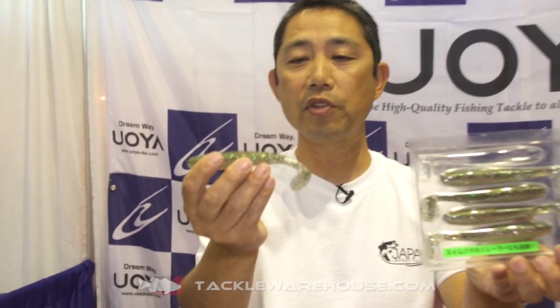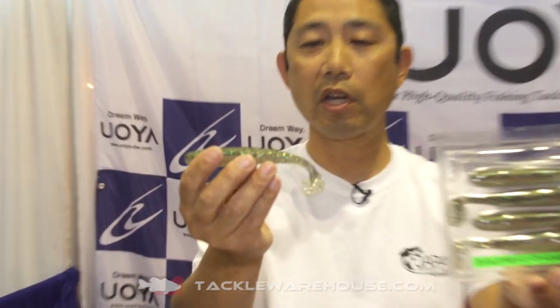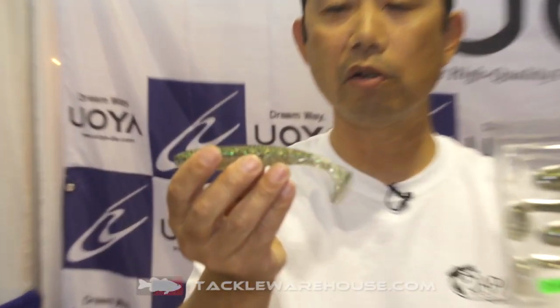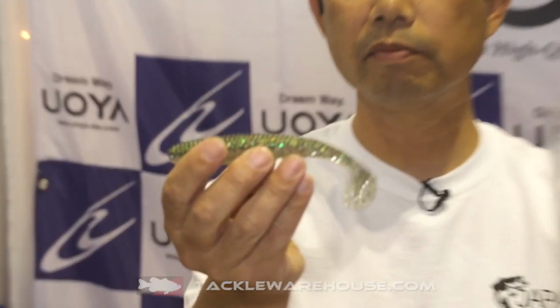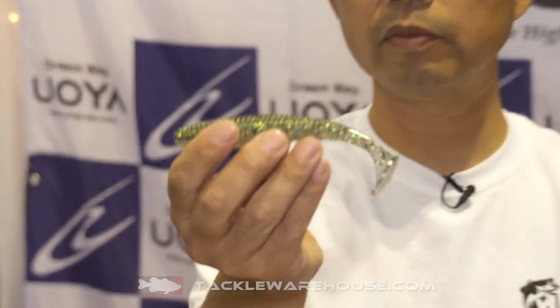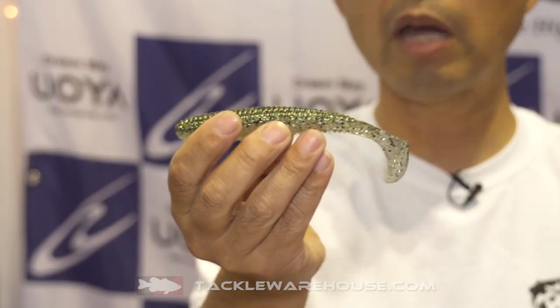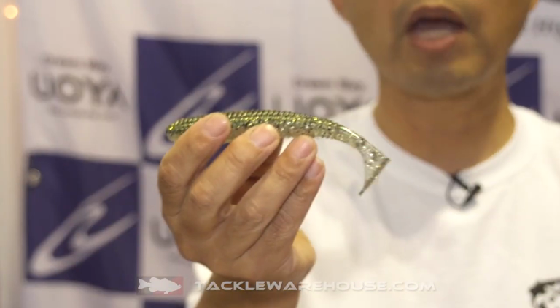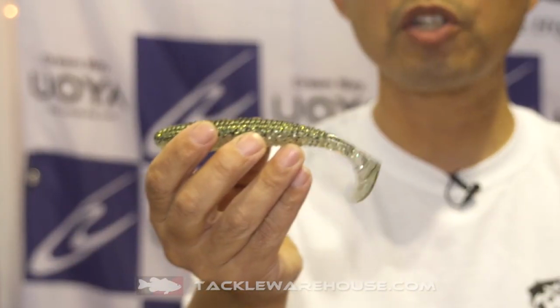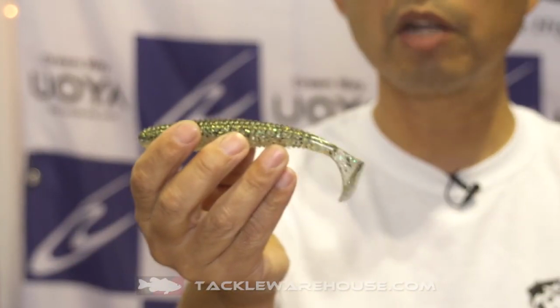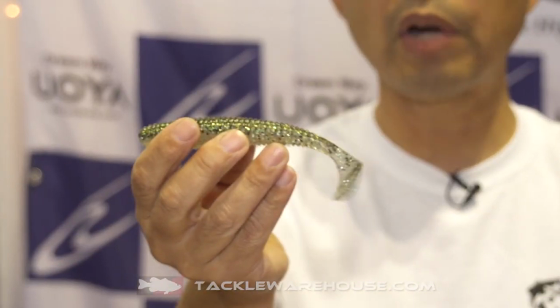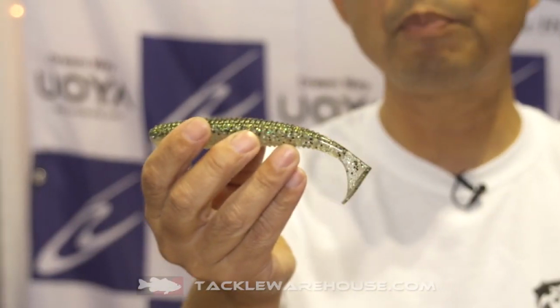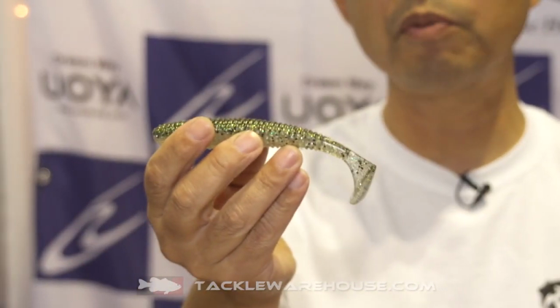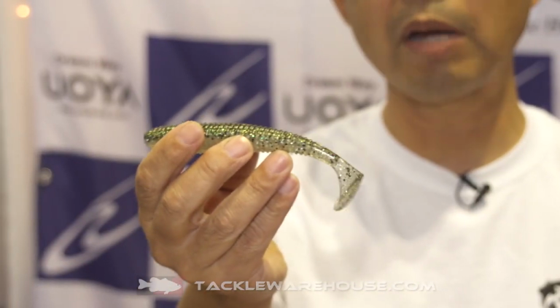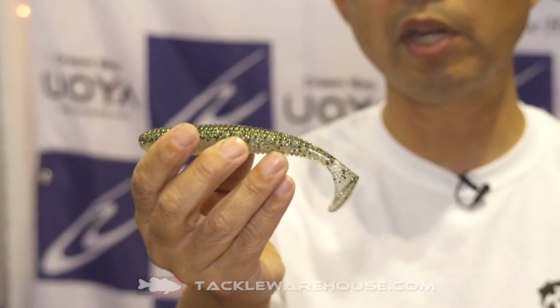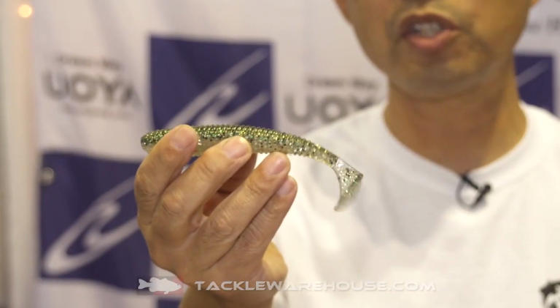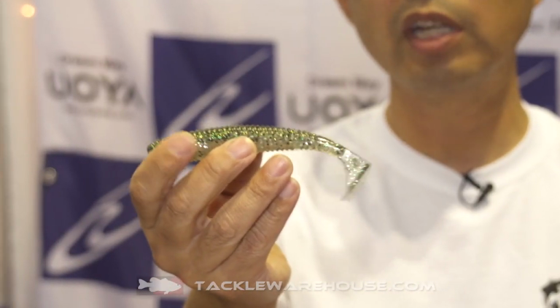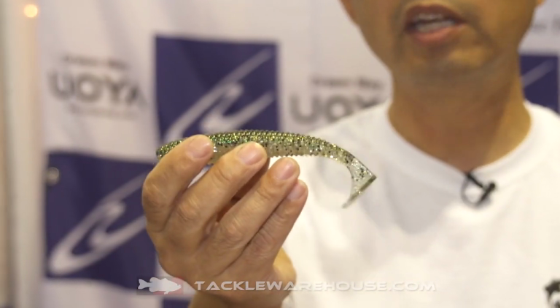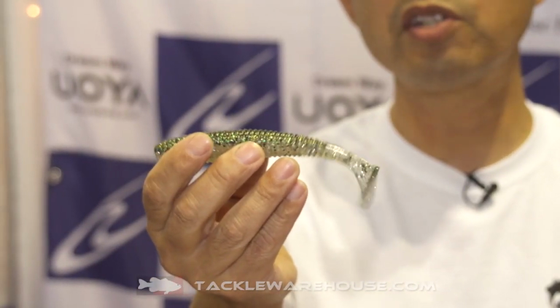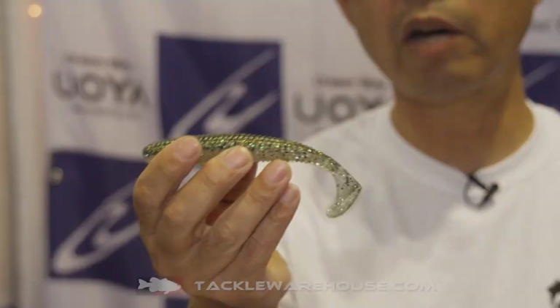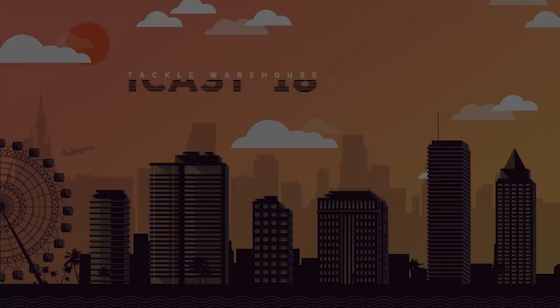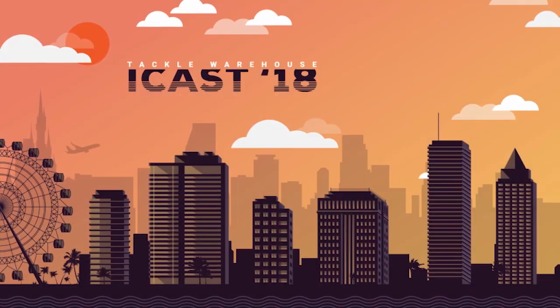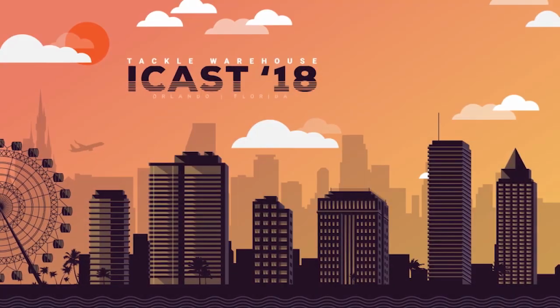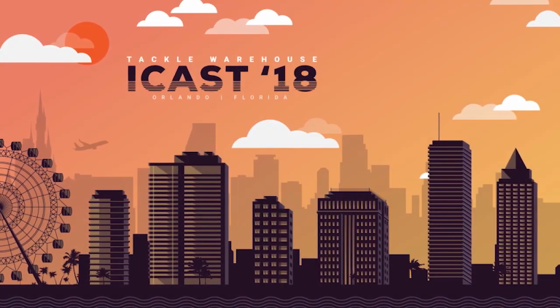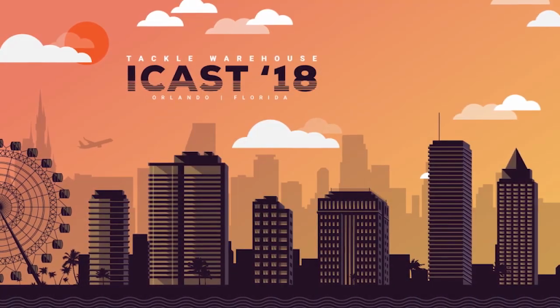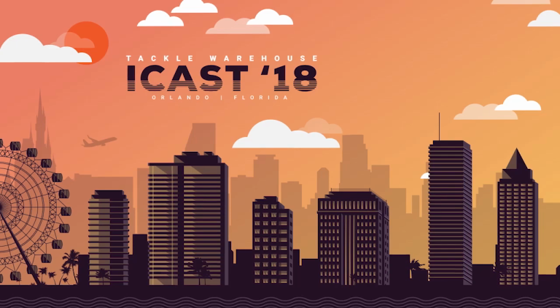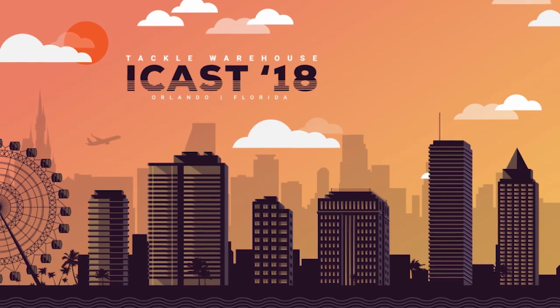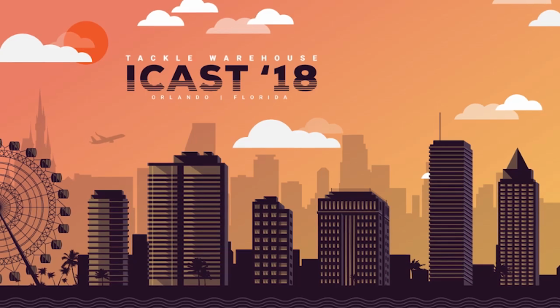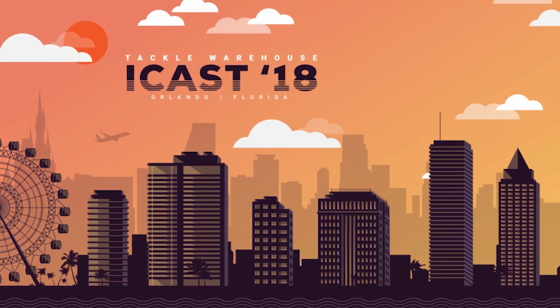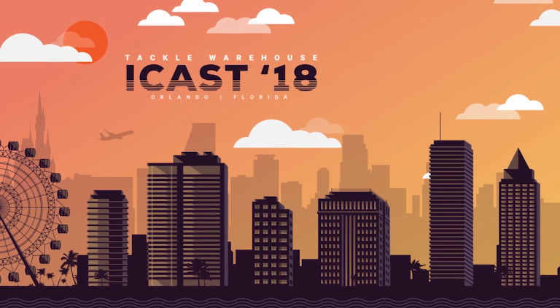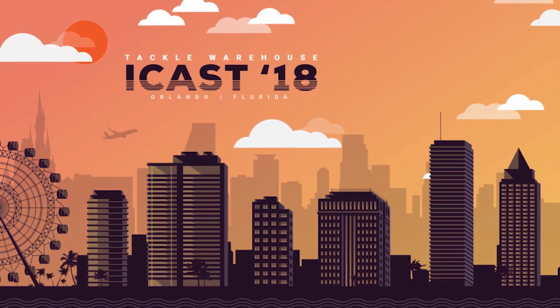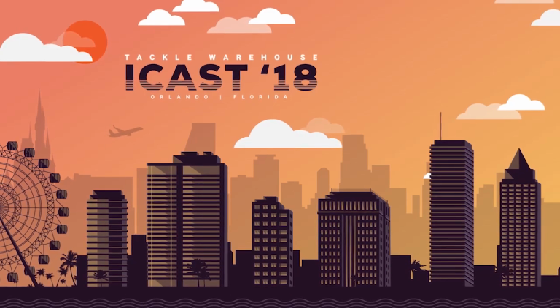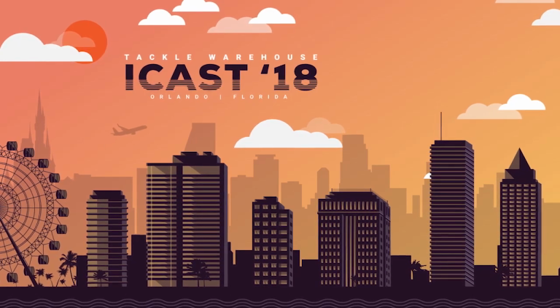Tricero Airbag Shad 5.5 inch is now available at takowarehouse.com.